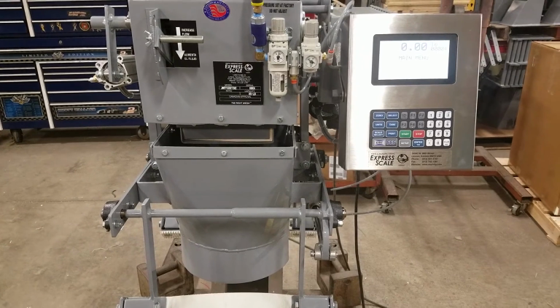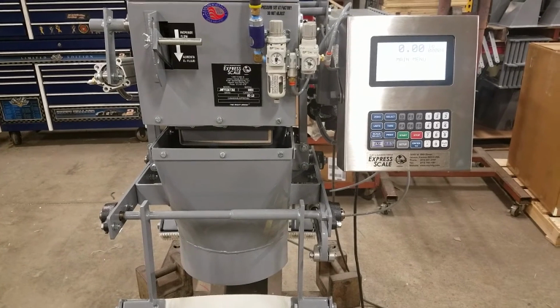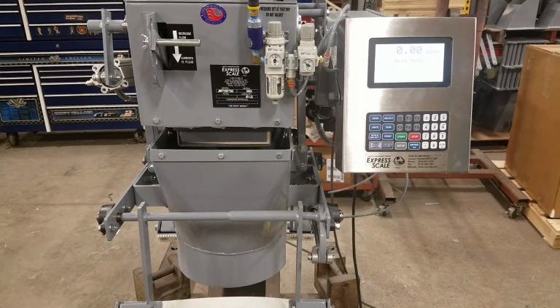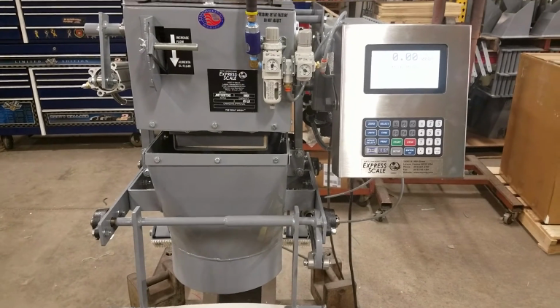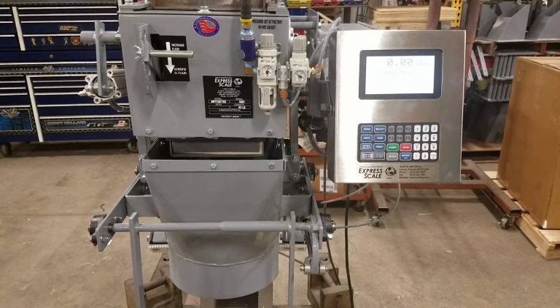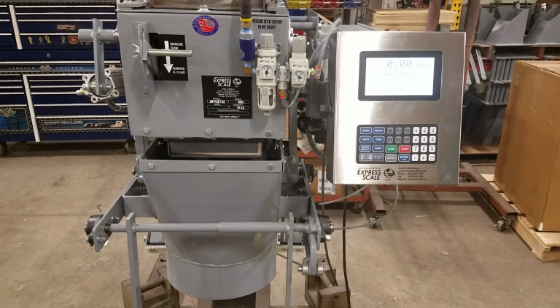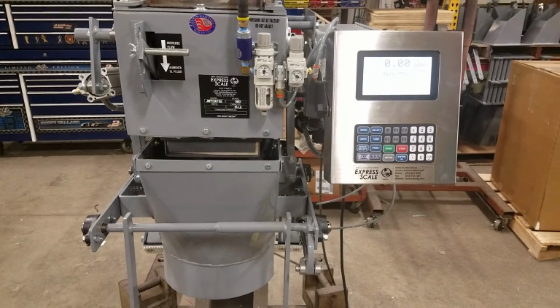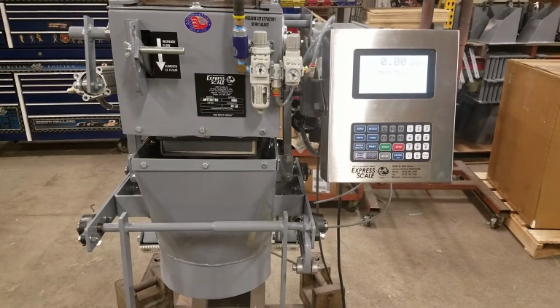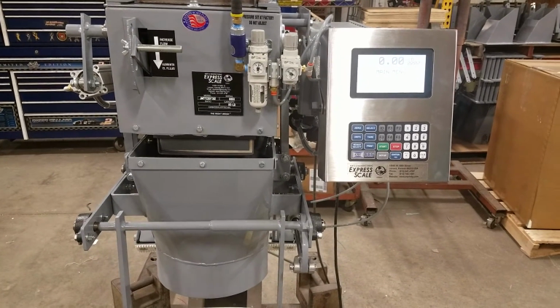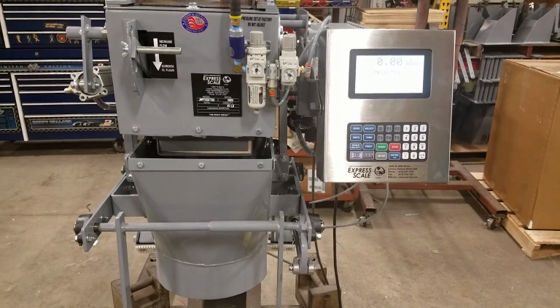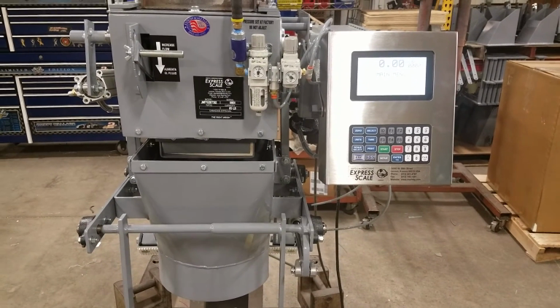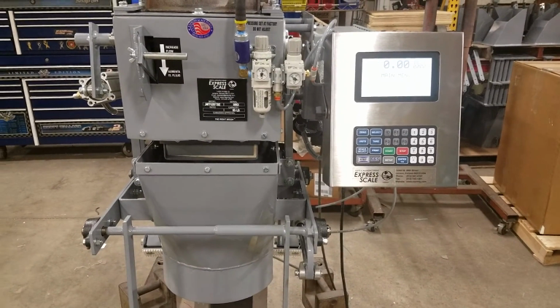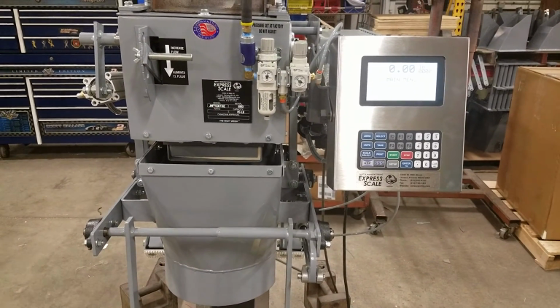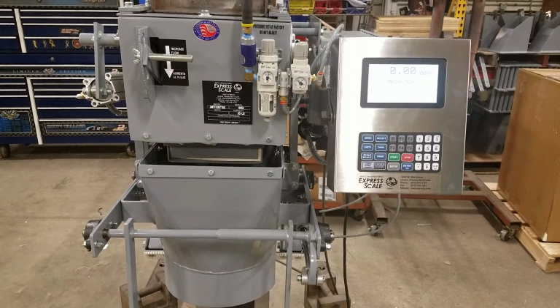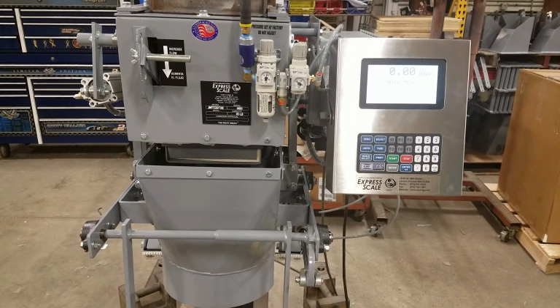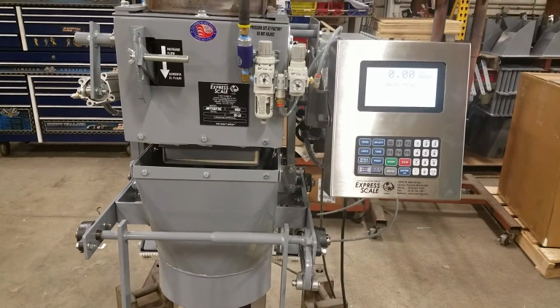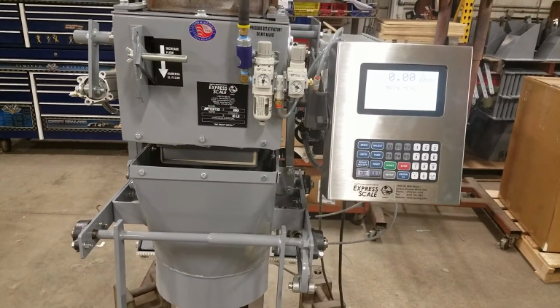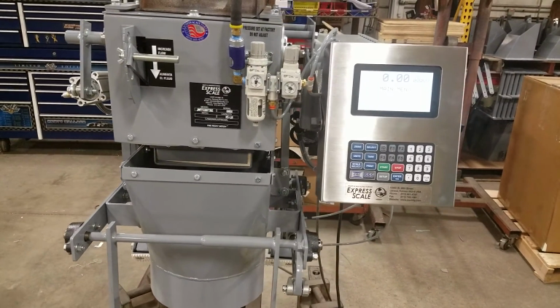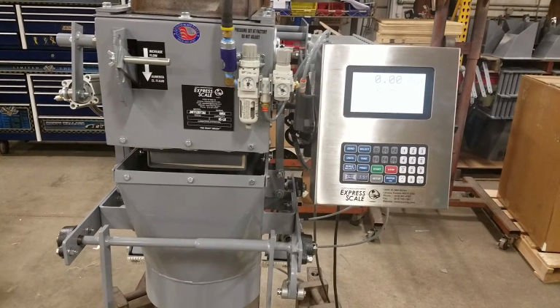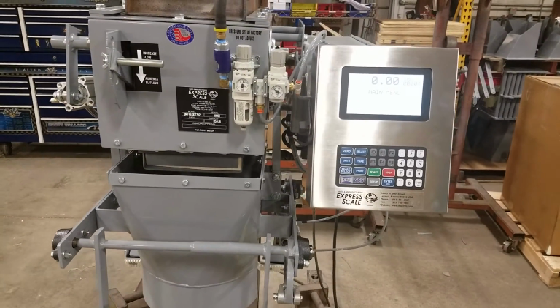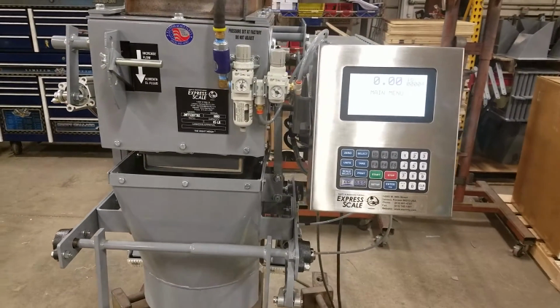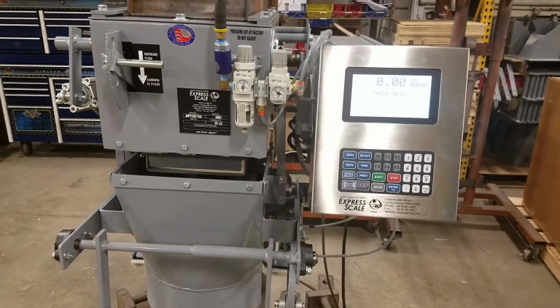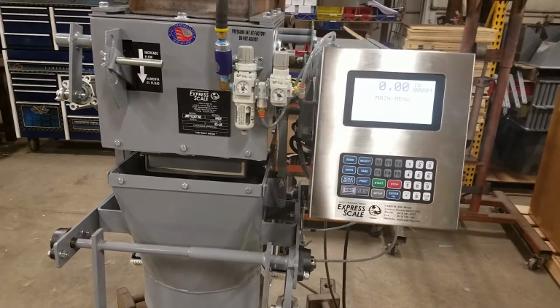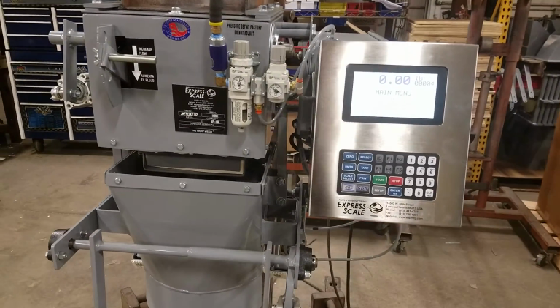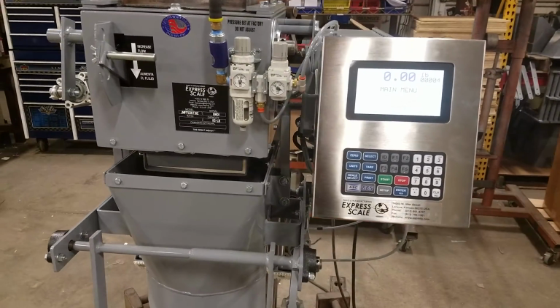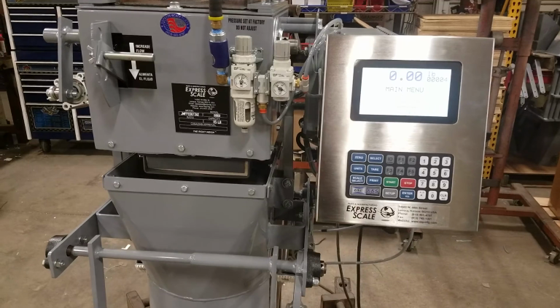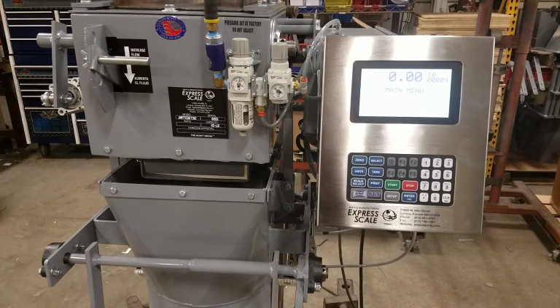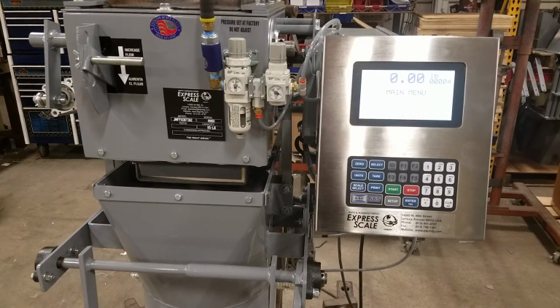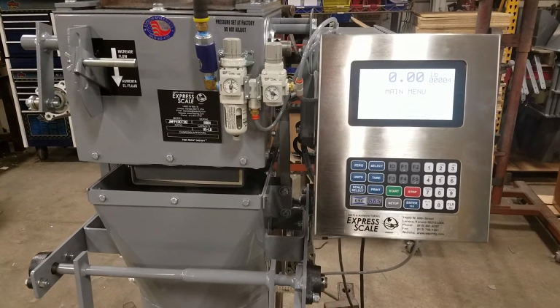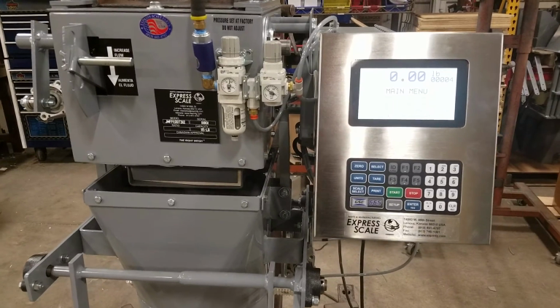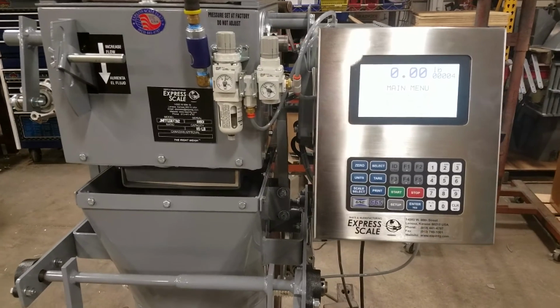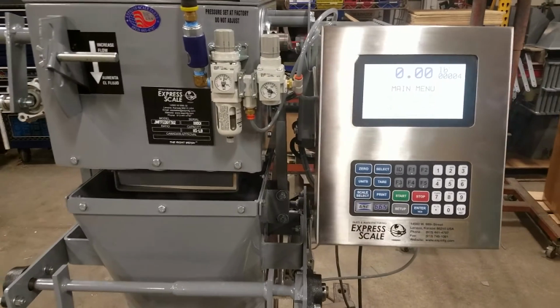Now we're going to walk you through the setup for the parameters for the 665 GSE controller.